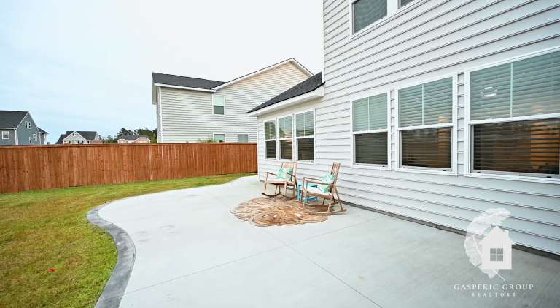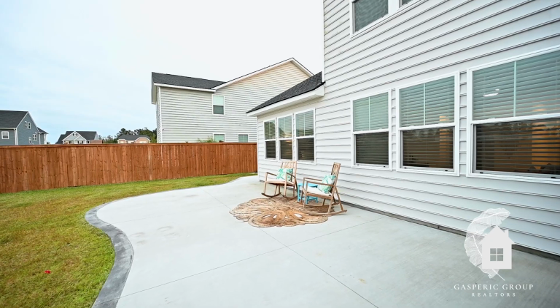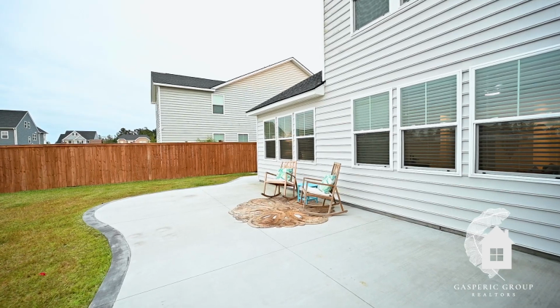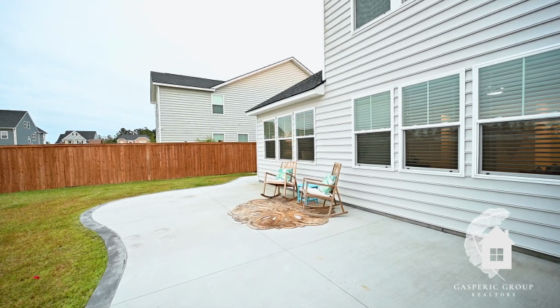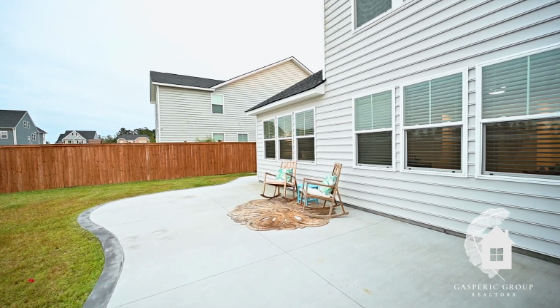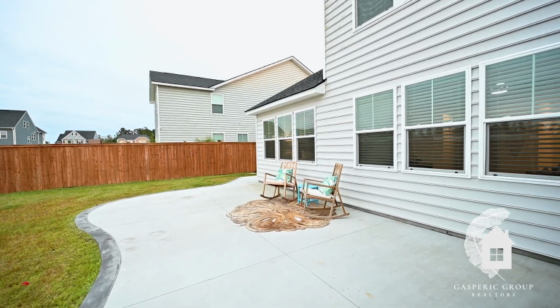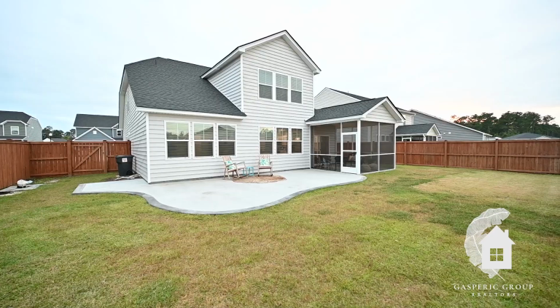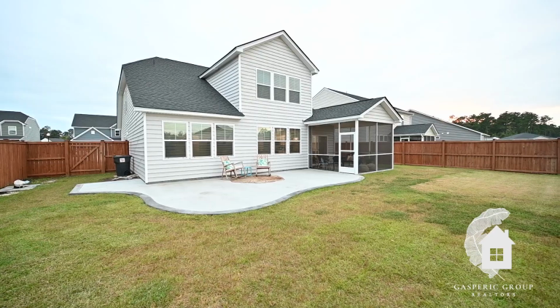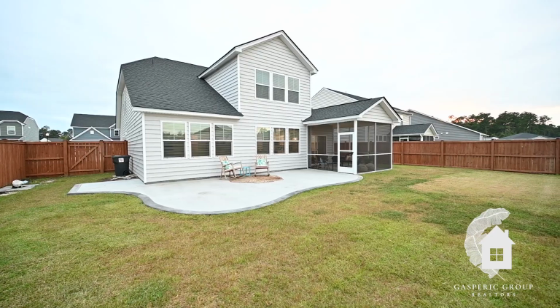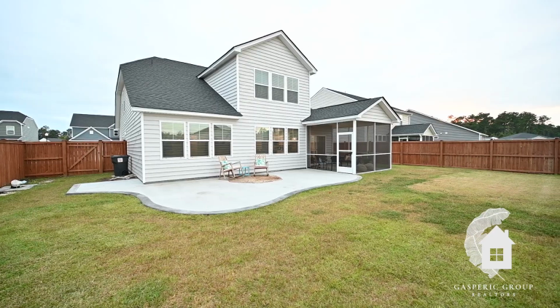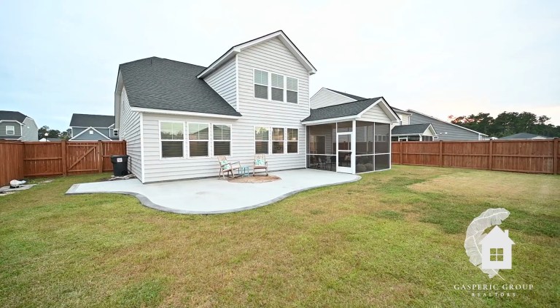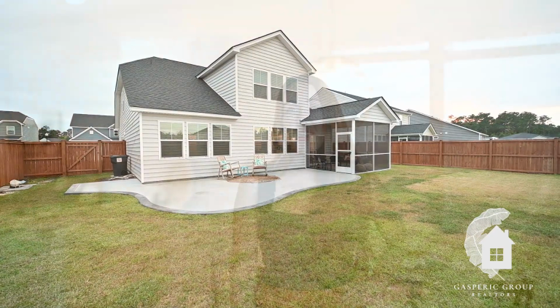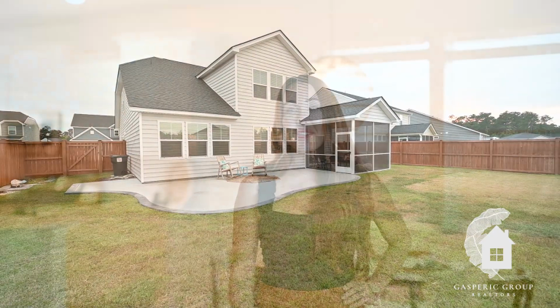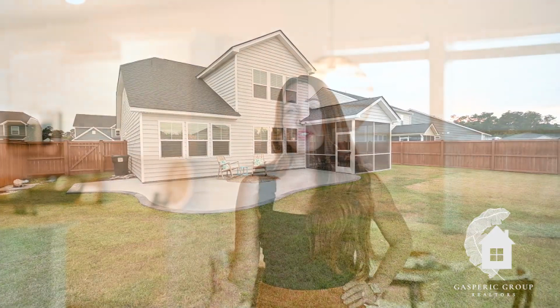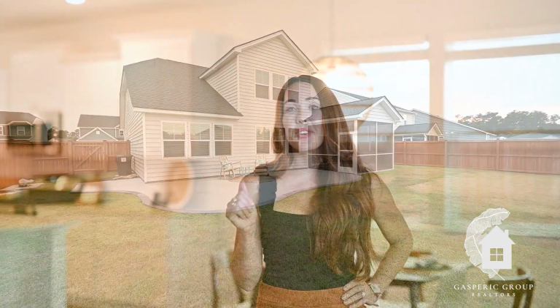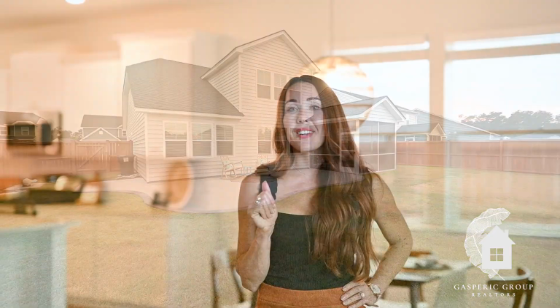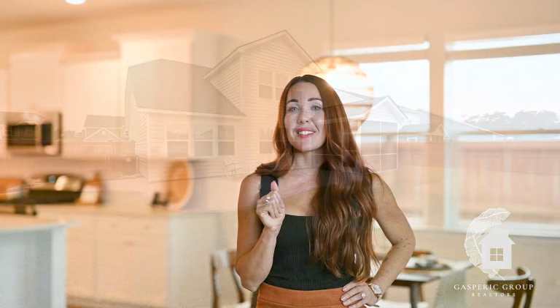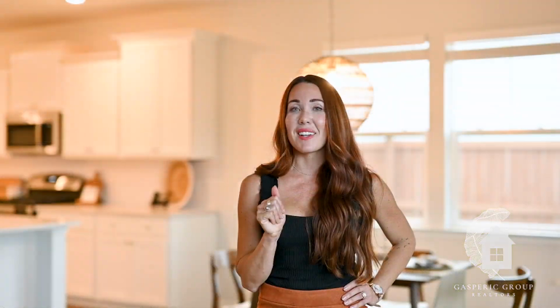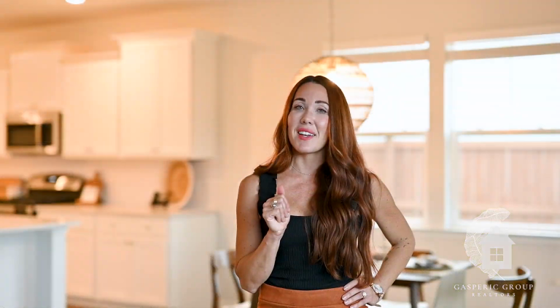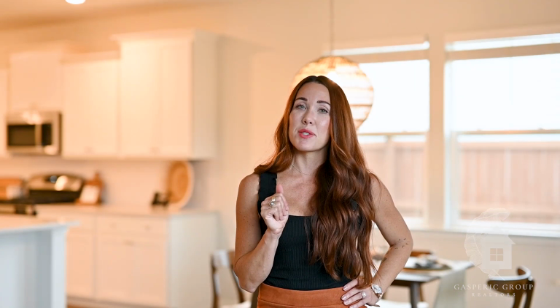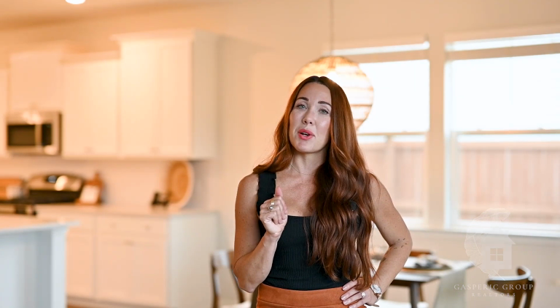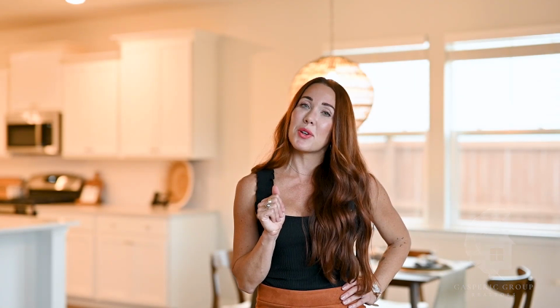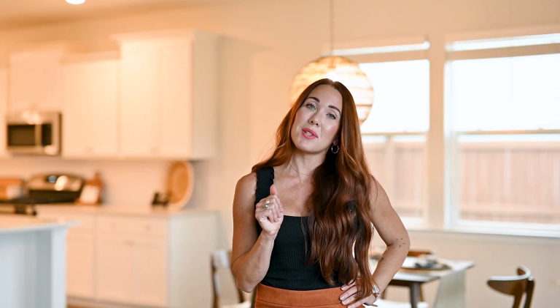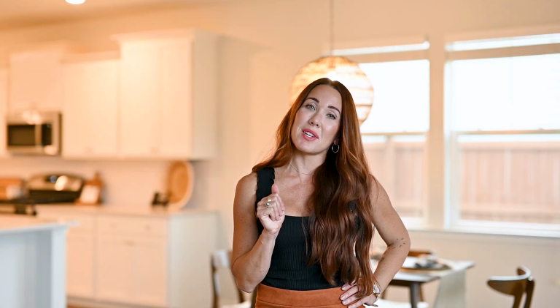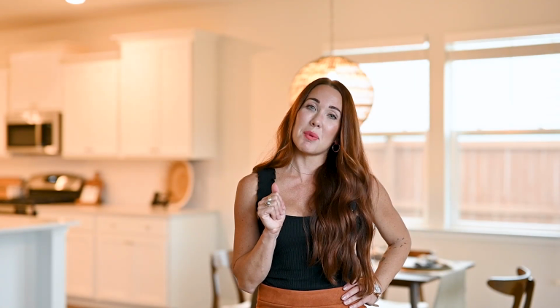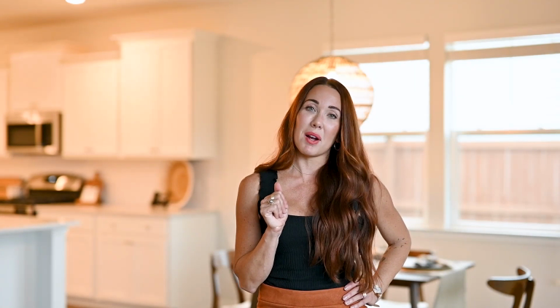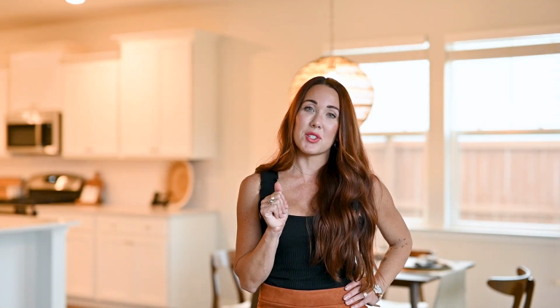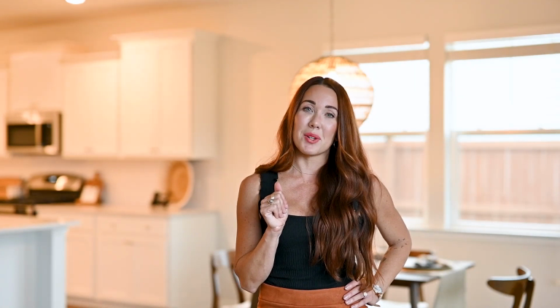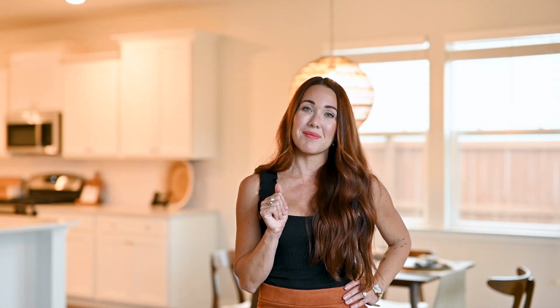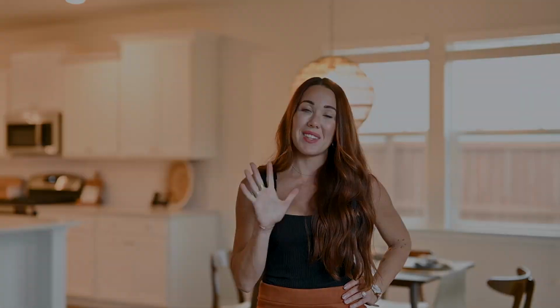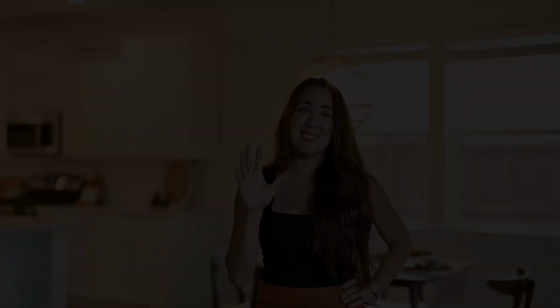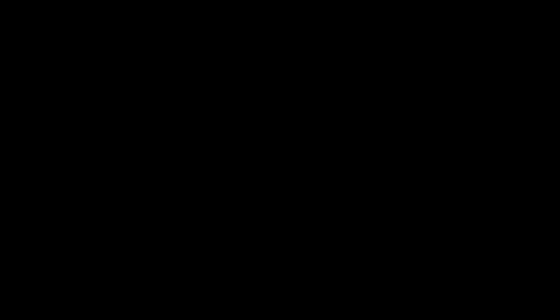Thank you so much for touring this property with us today. Feel free to contact the Gas Bear Group to set up a private showing. Thanks, guys.